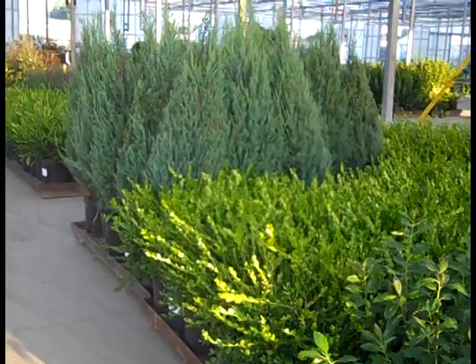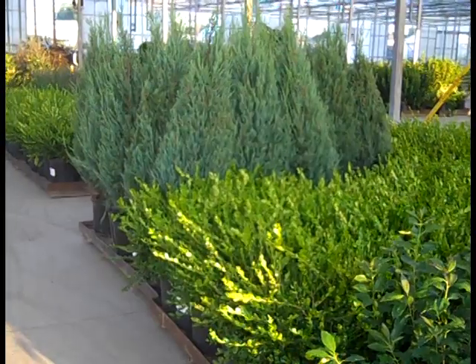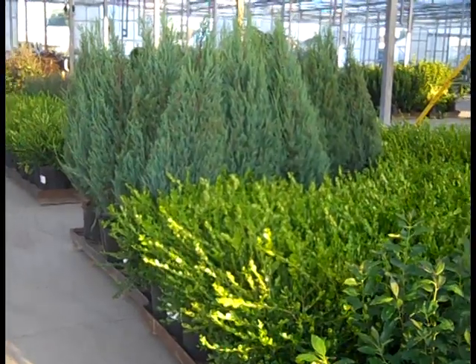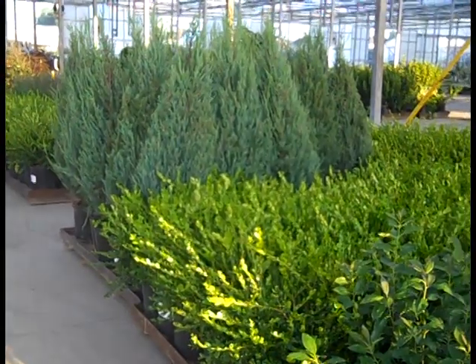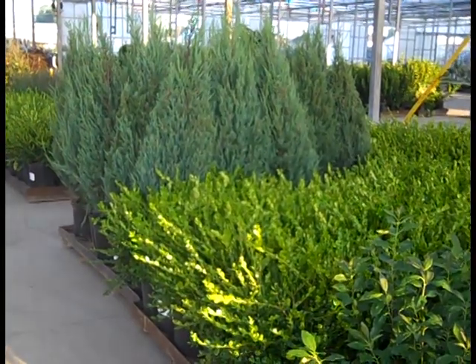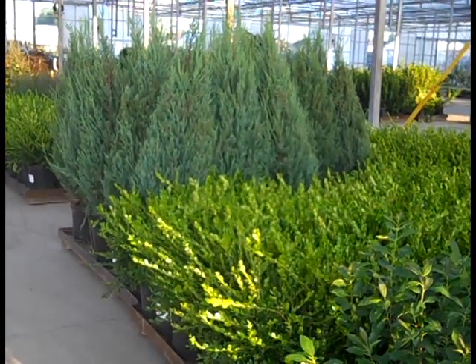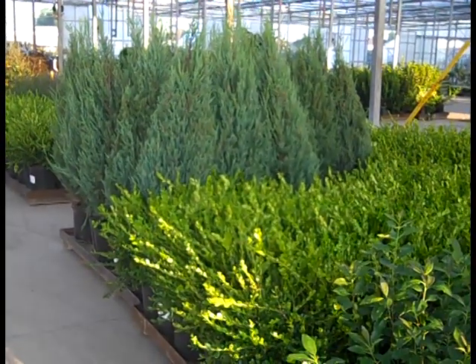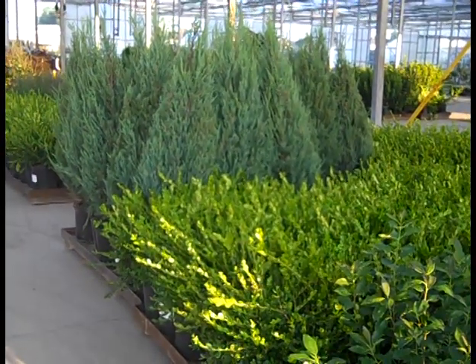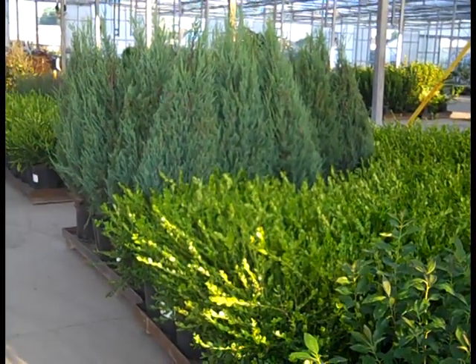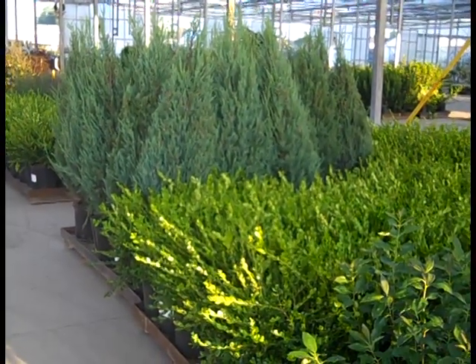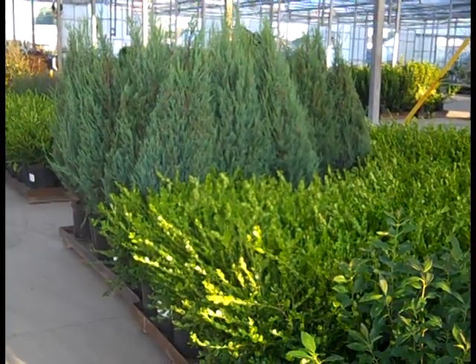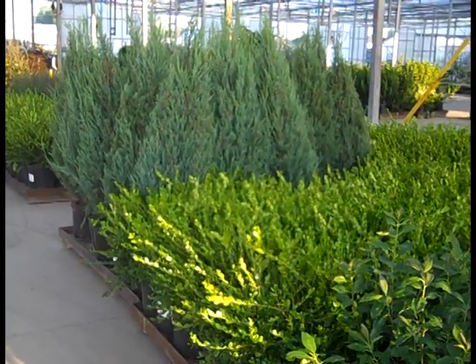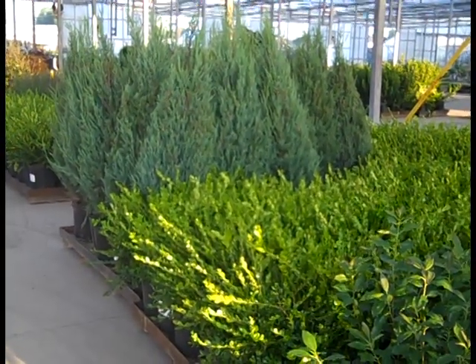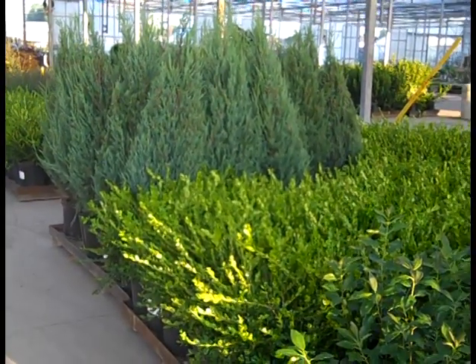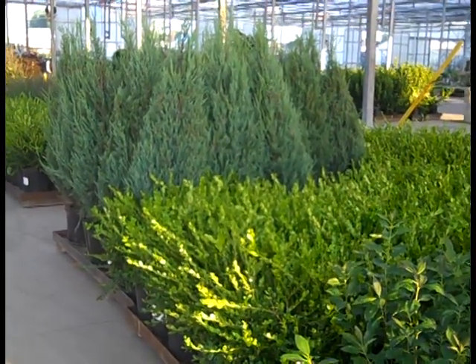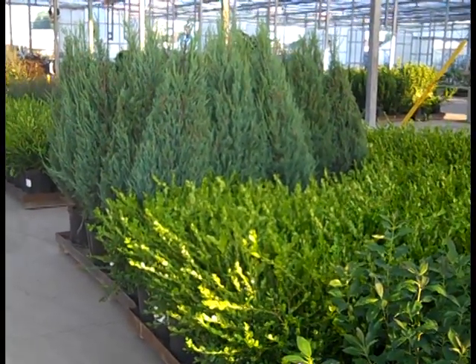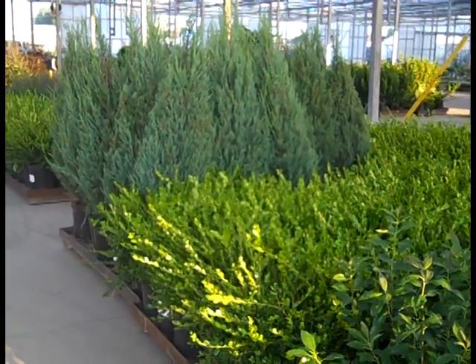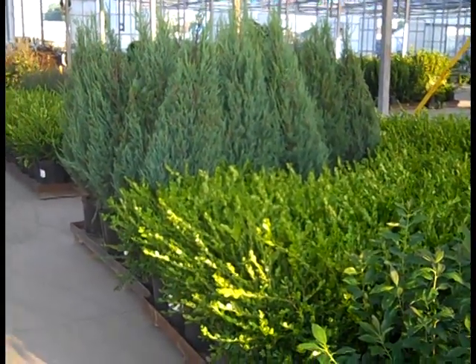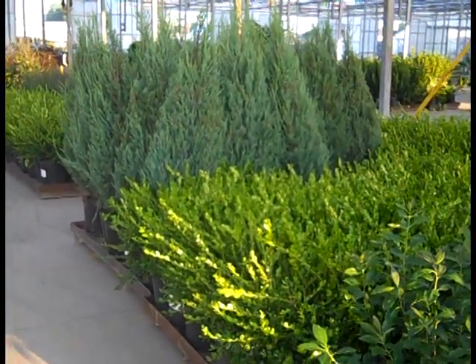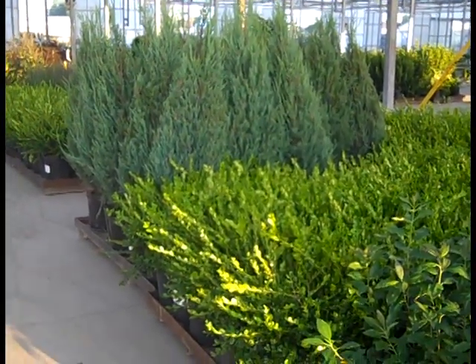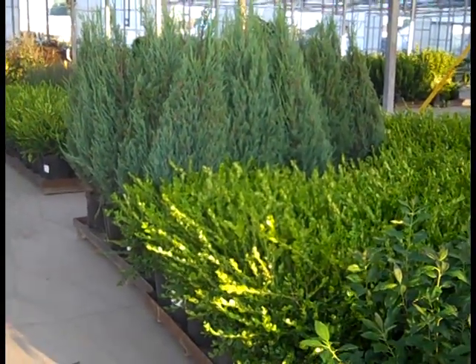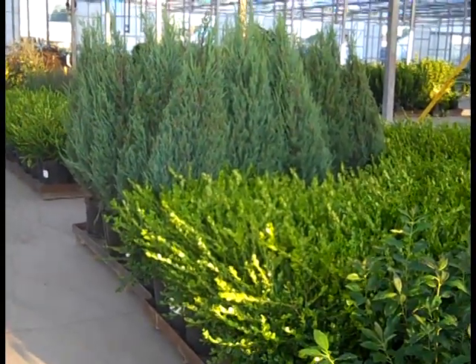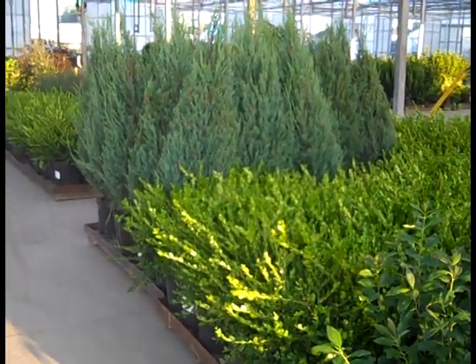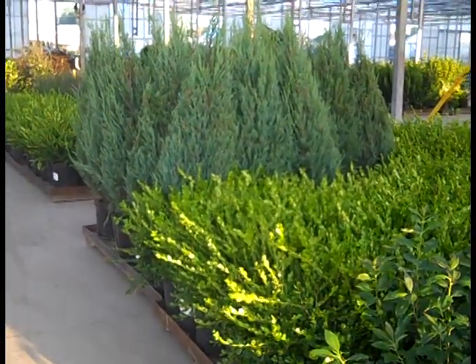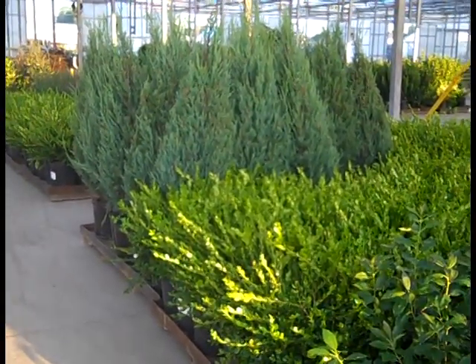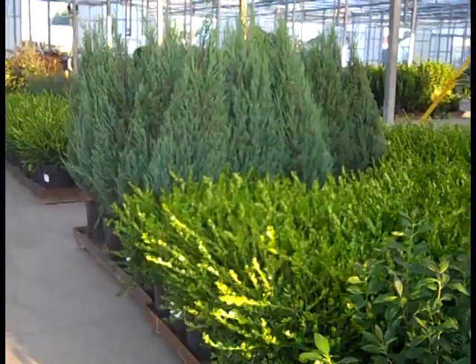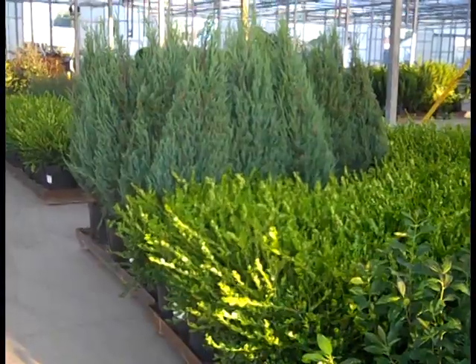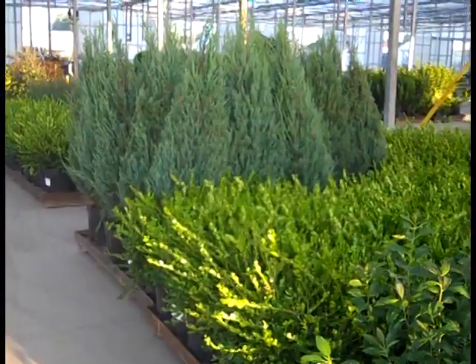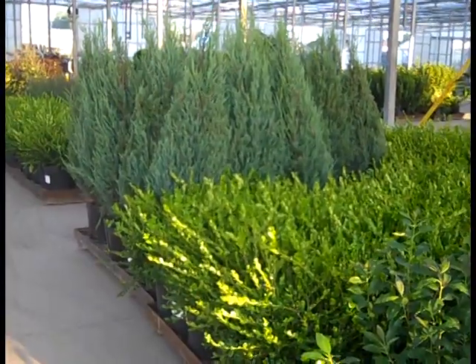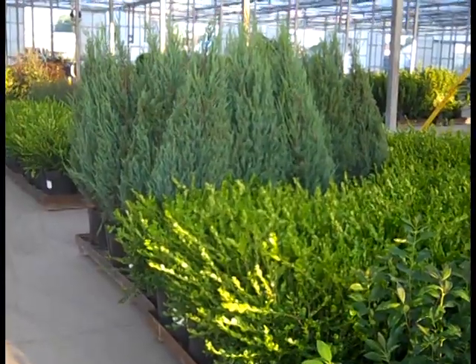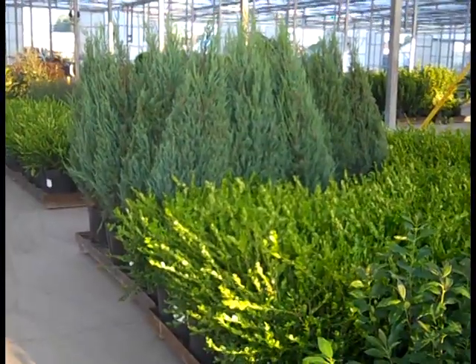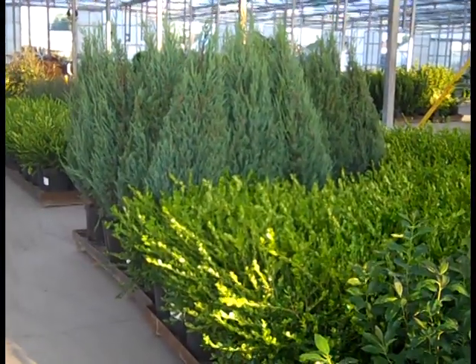Good morning. It's Tuesday, and I'm out on the Willoway Dock. I snuck in ahead of the cruise here. Let's take a walk through the dock.